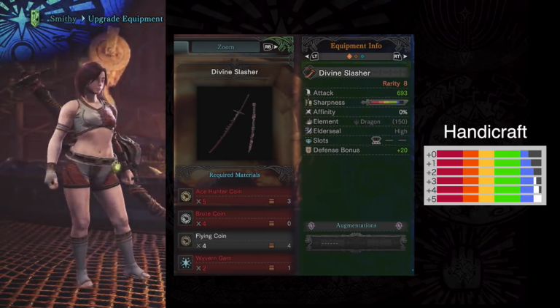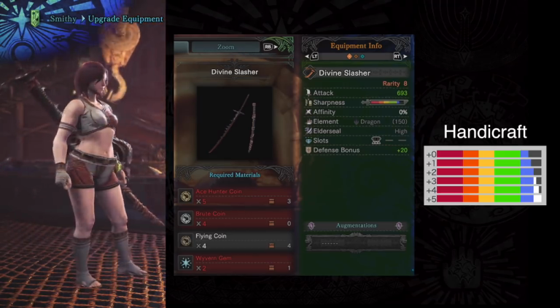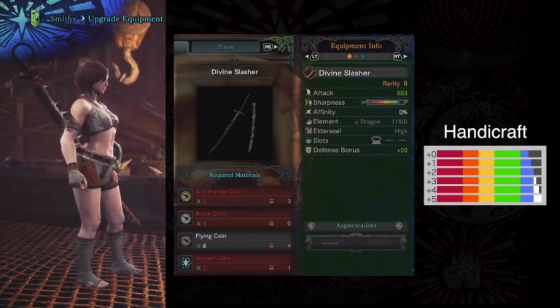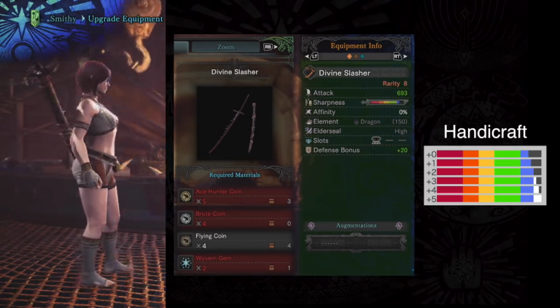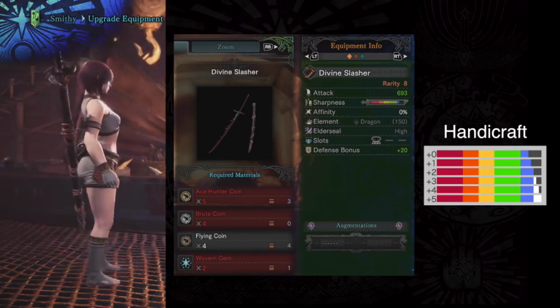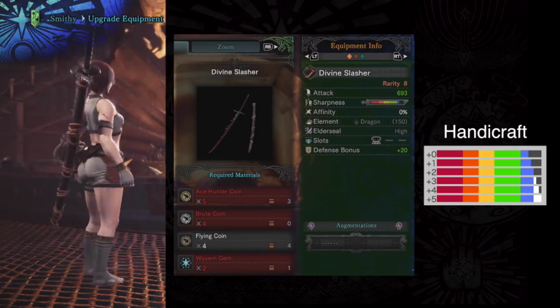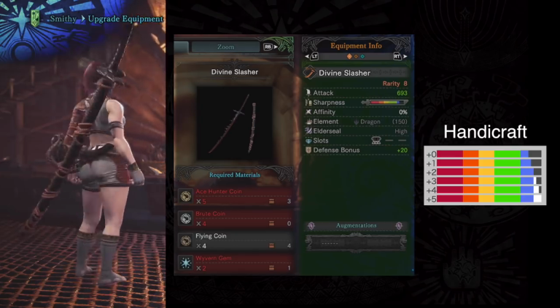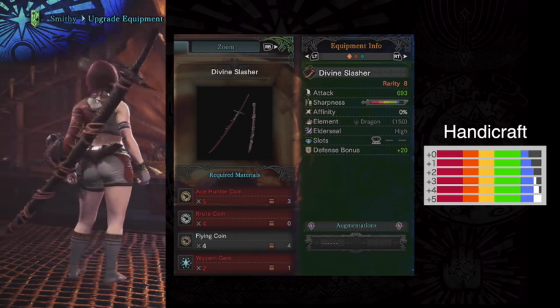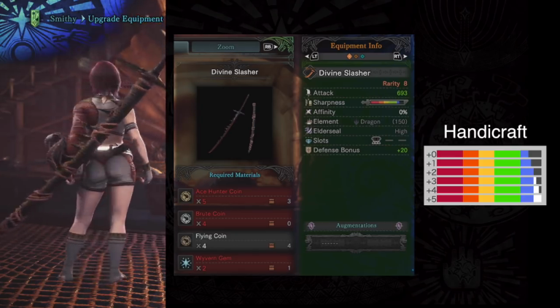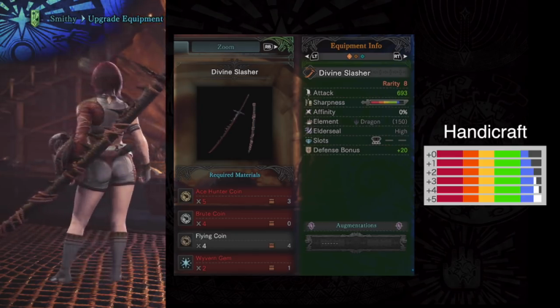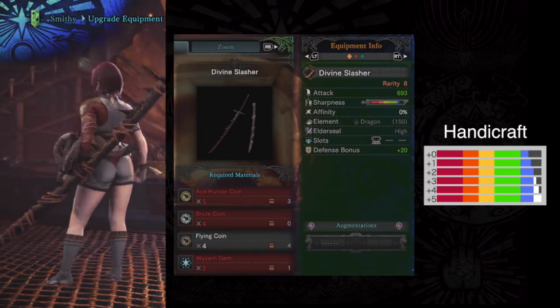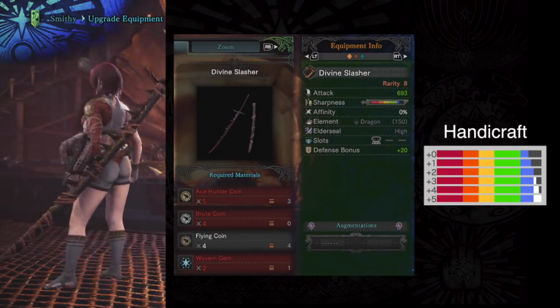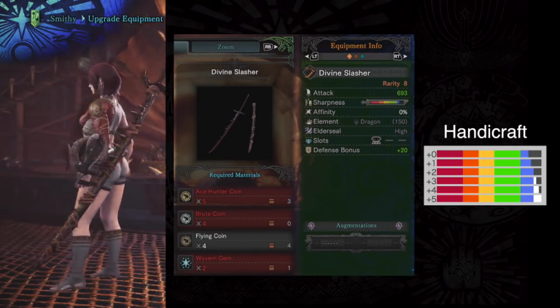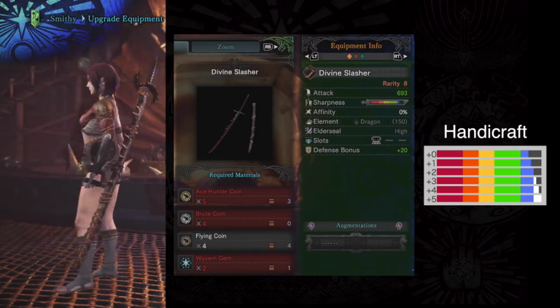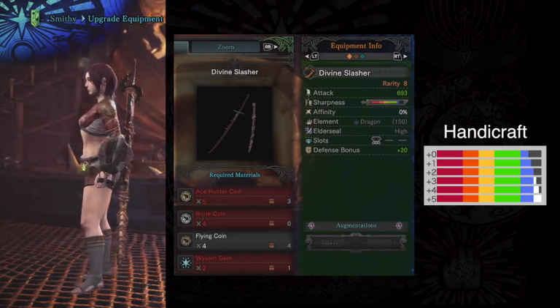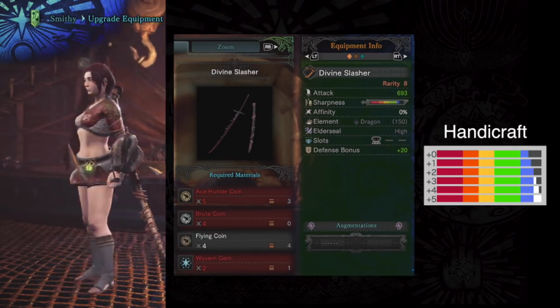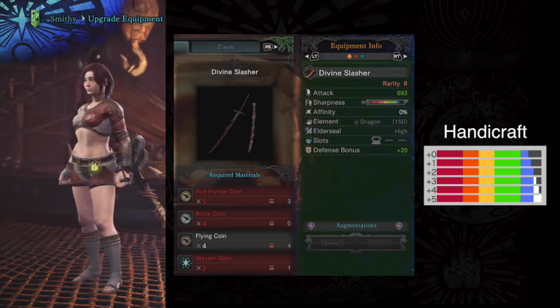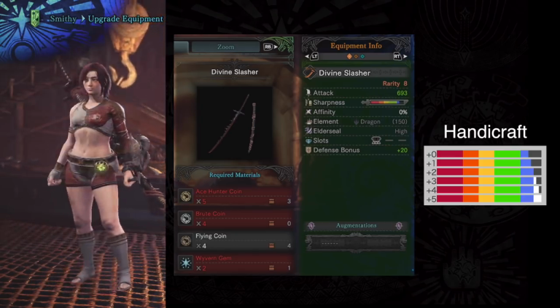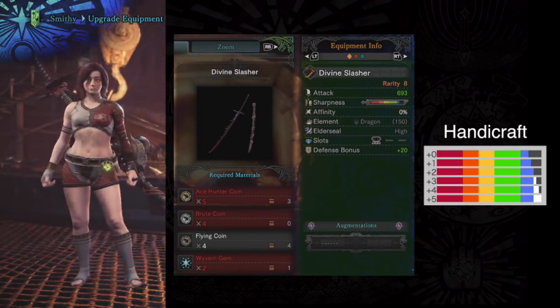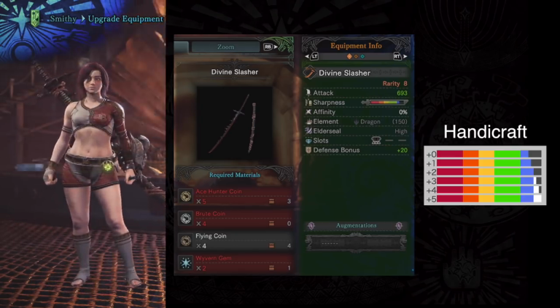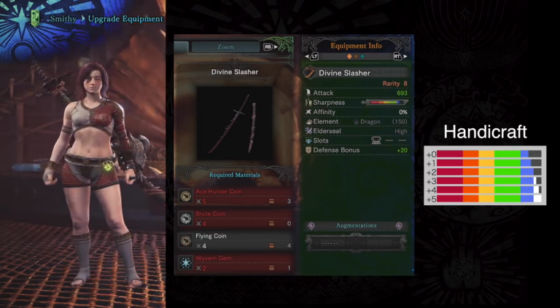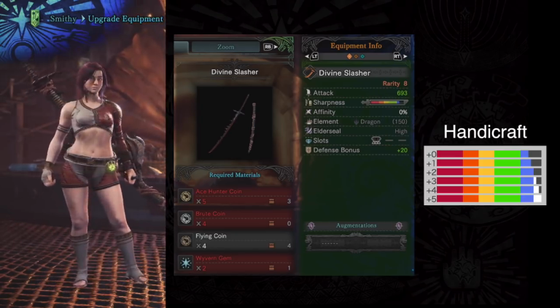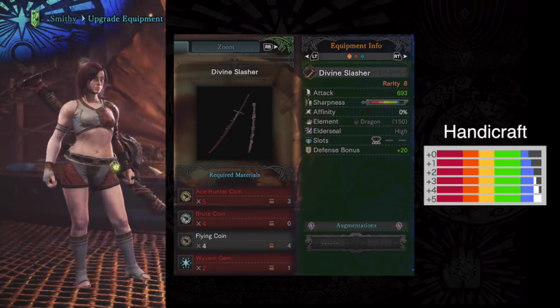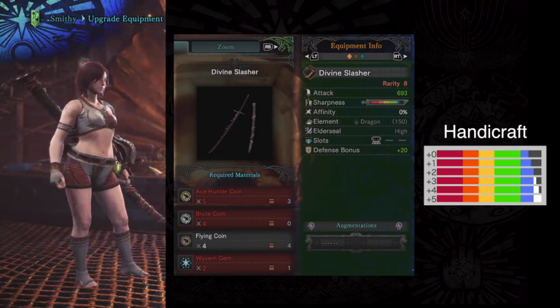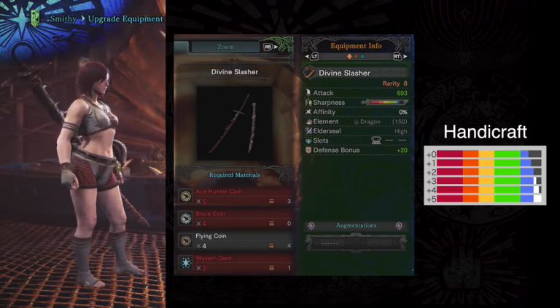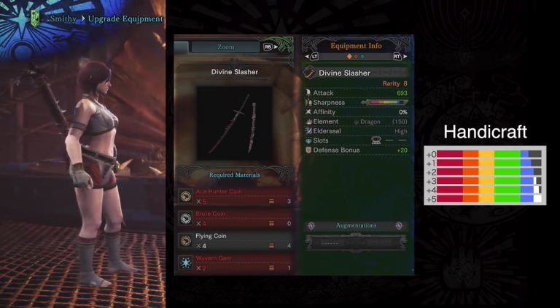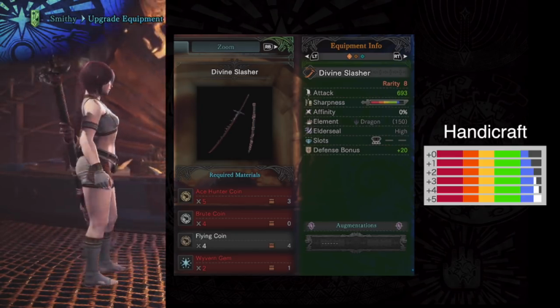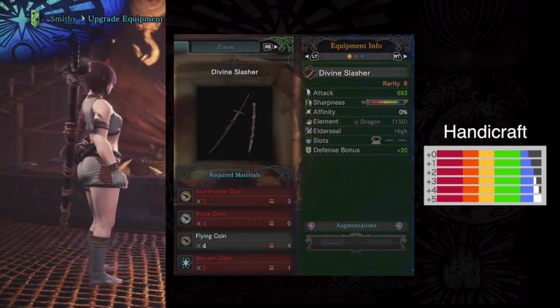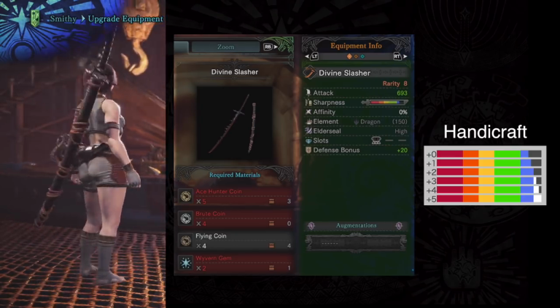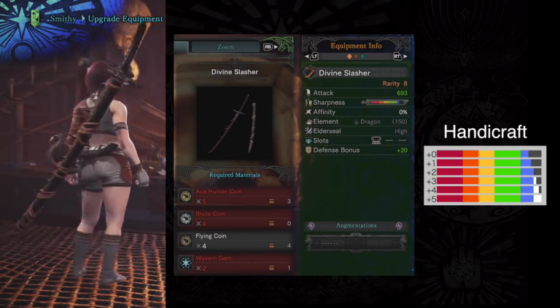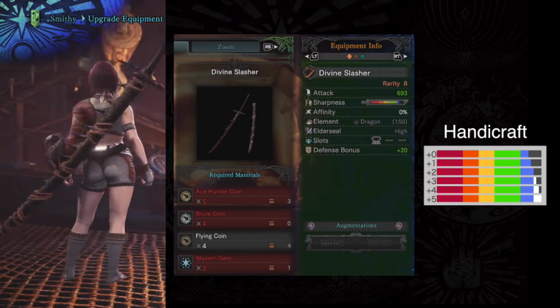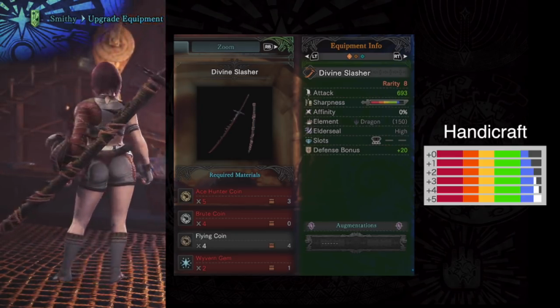But then again, so does Valhazak. So work on getting your handicraft level 3 decoration — it's going to come in handy.